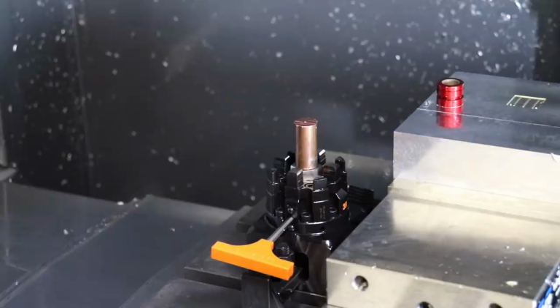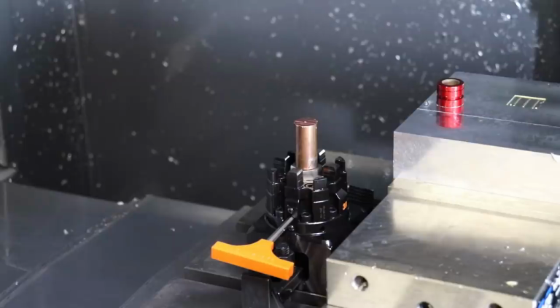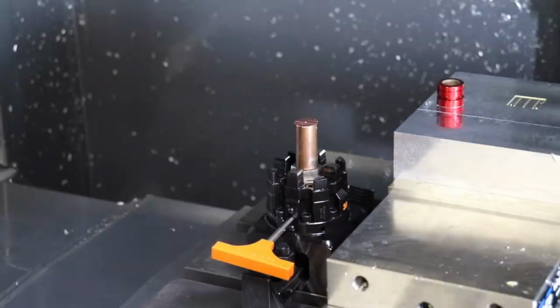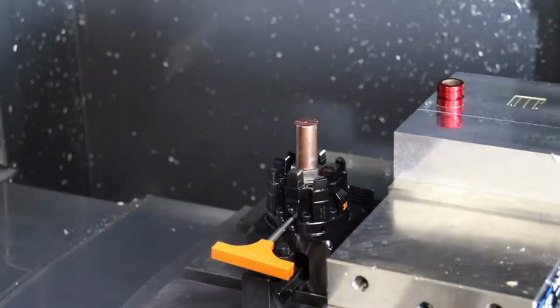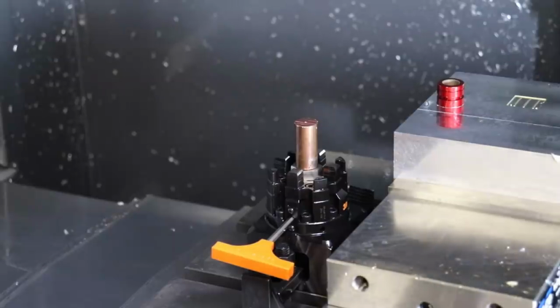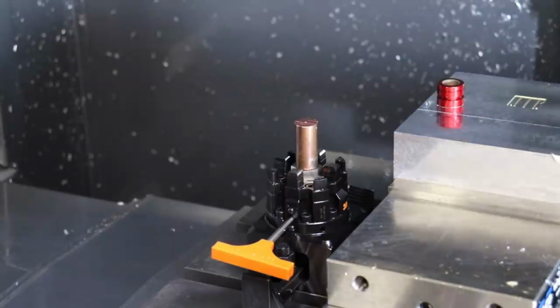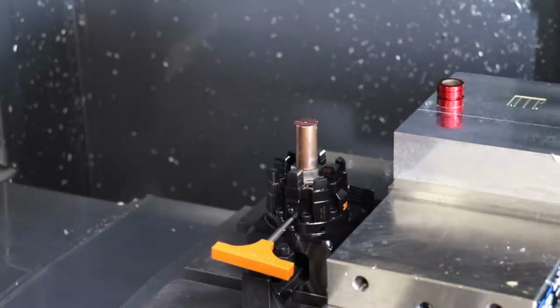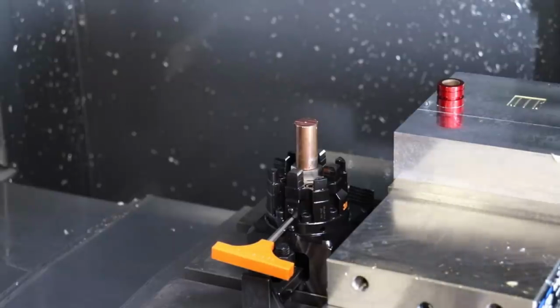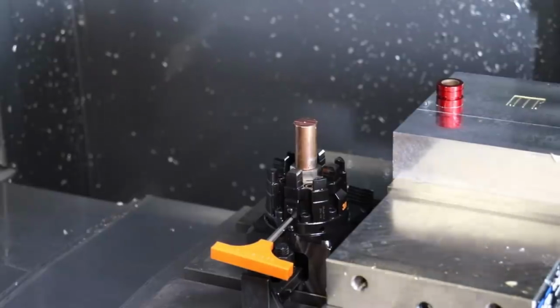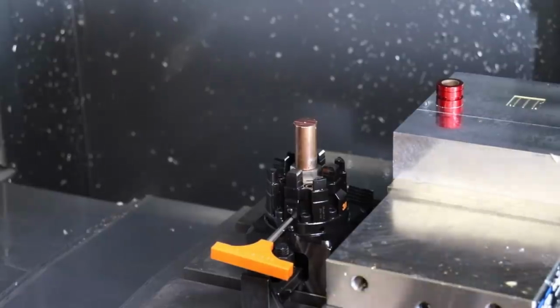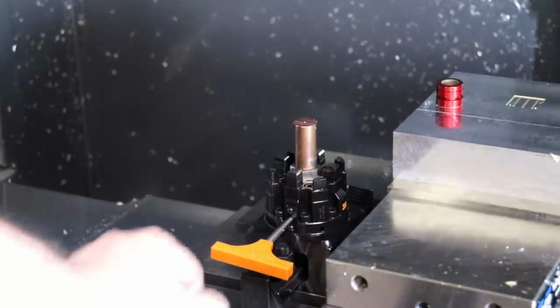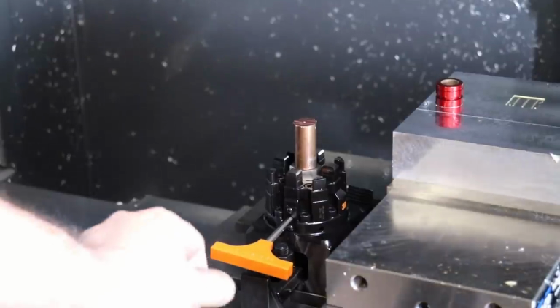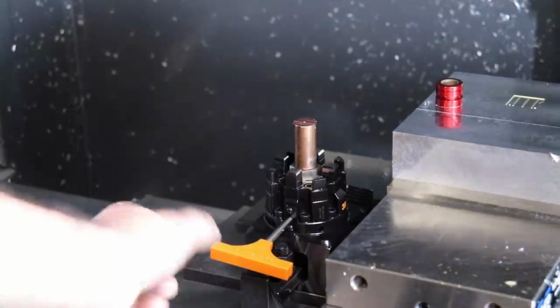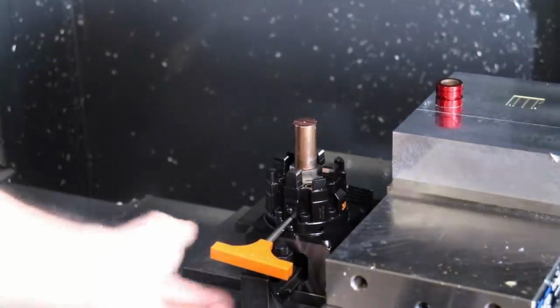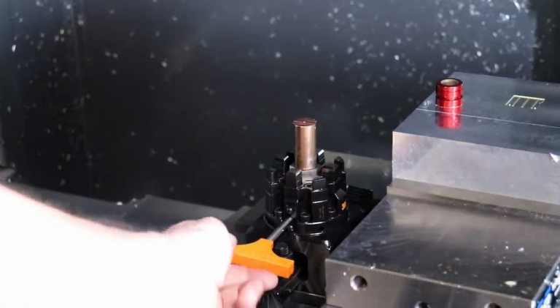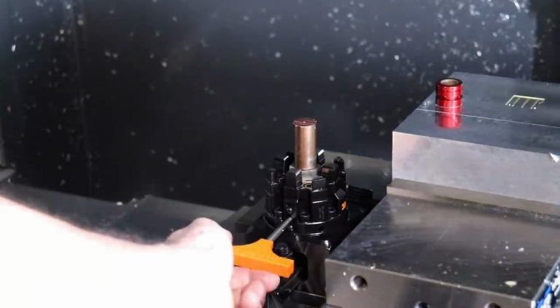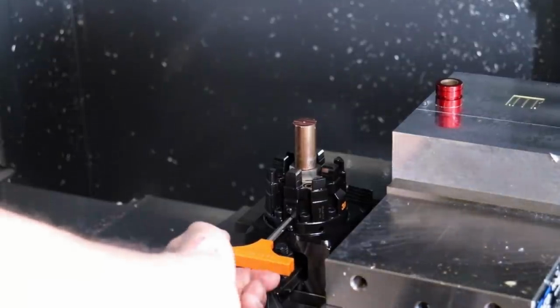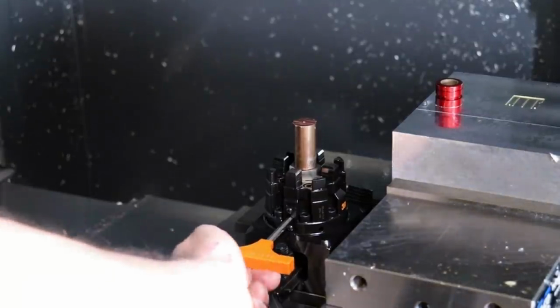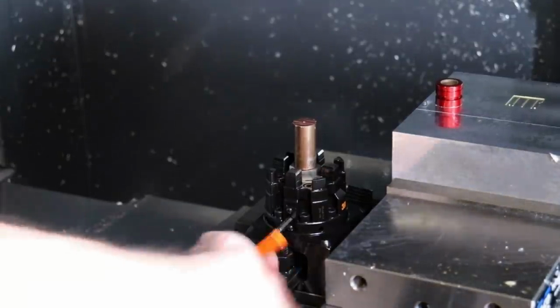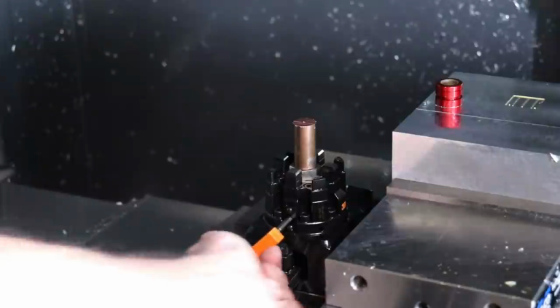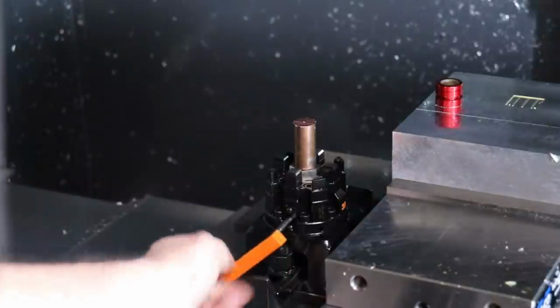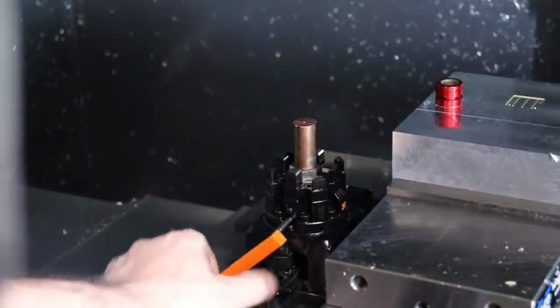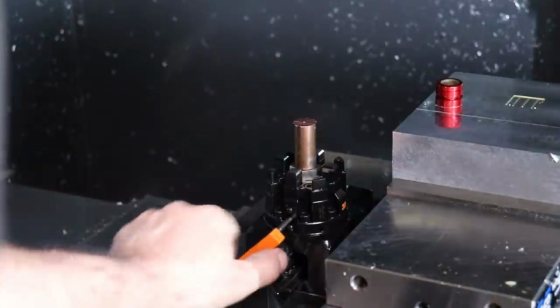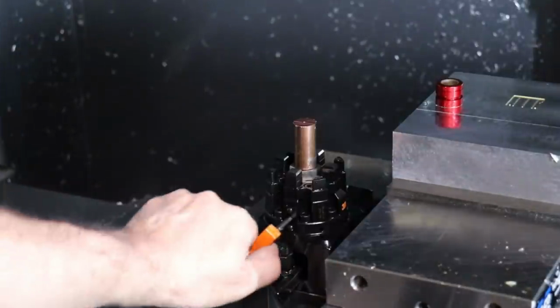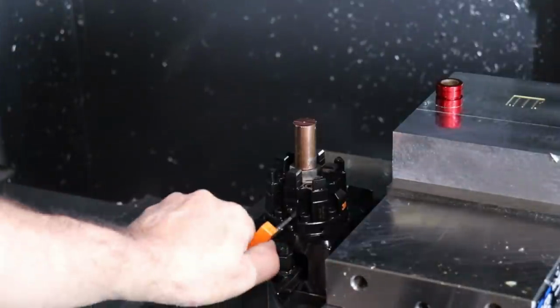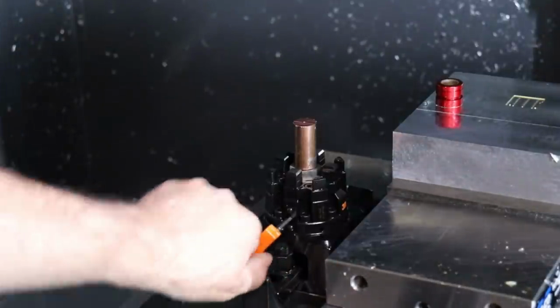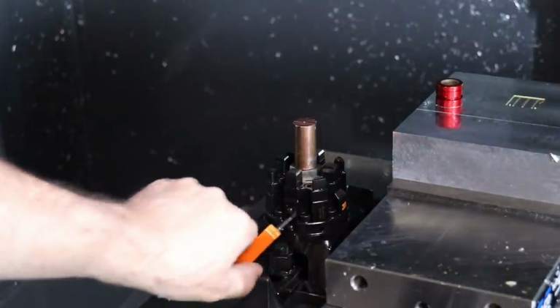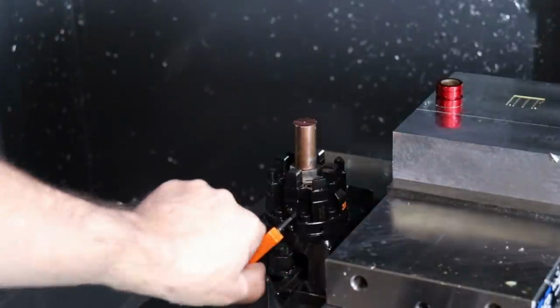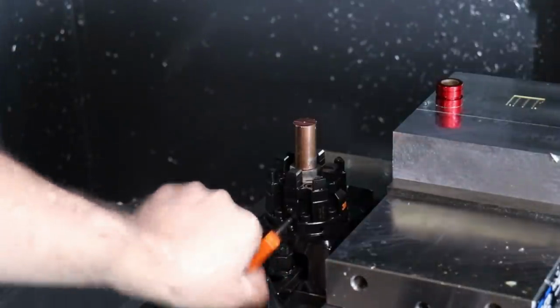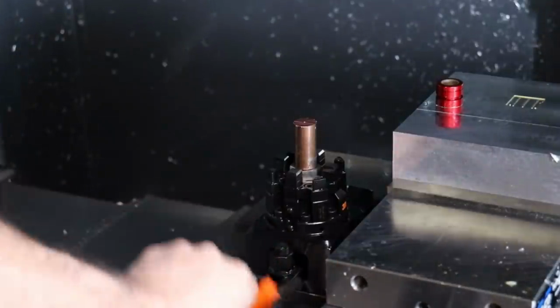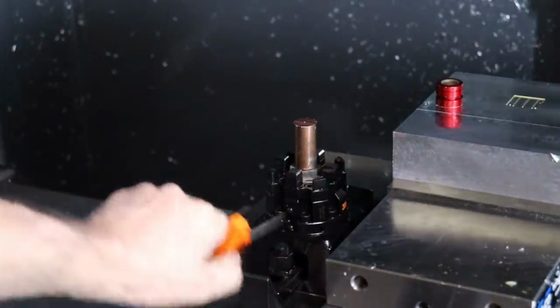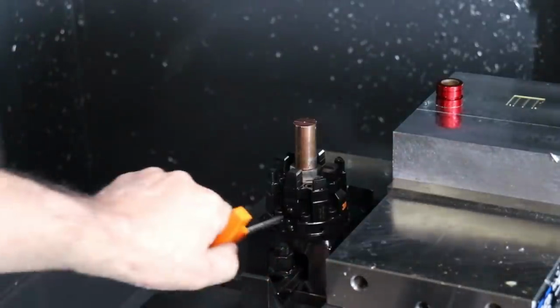All right, so we're done with our electrode here. Now we will unlock the spindle and release the pull stud on our stock and pull our electrode out.